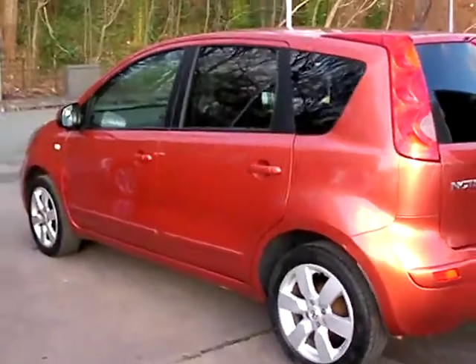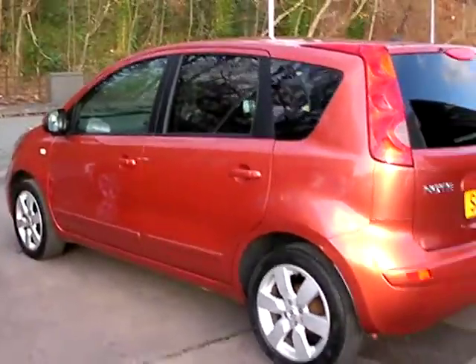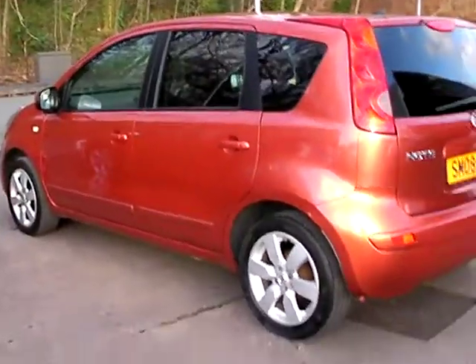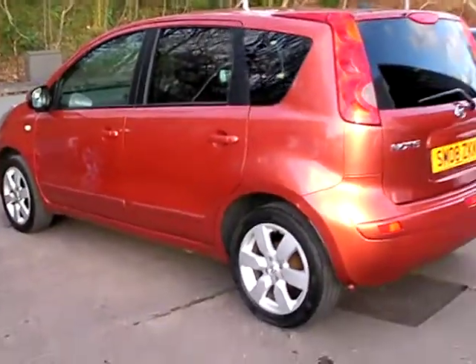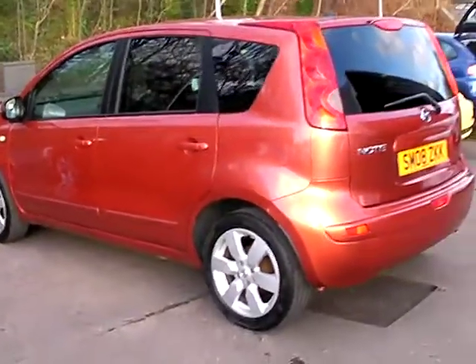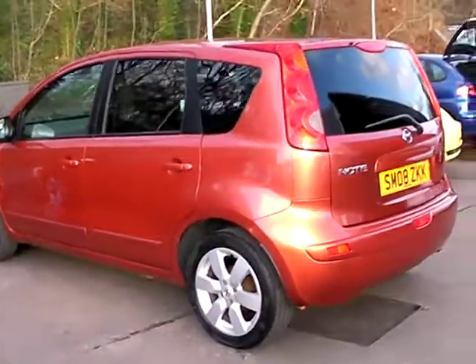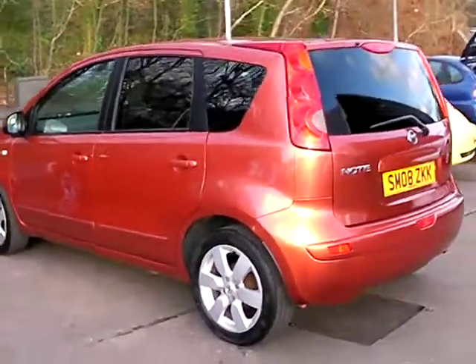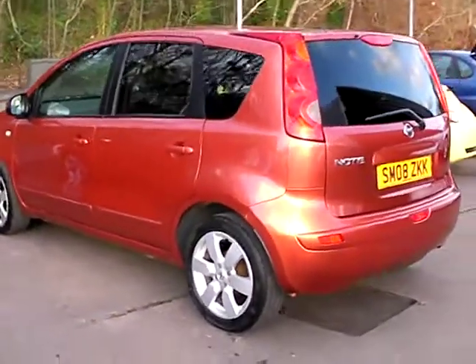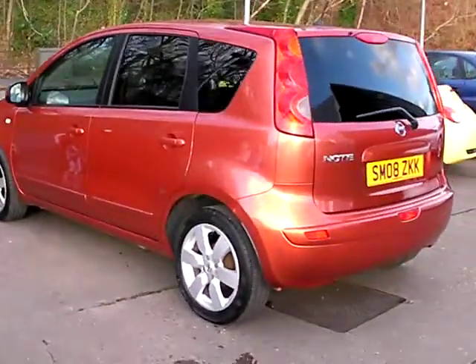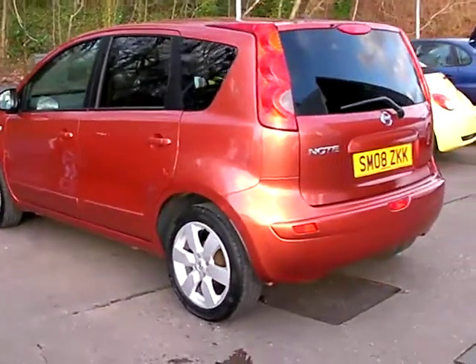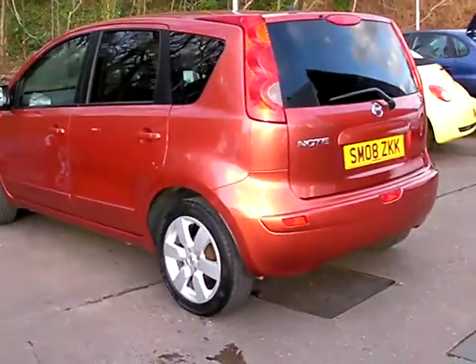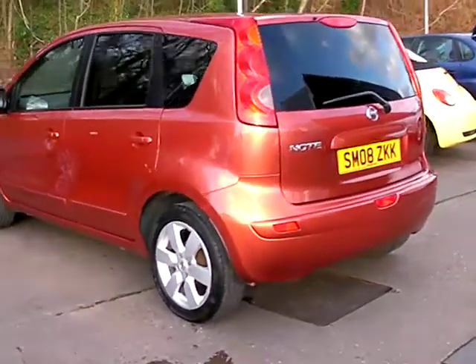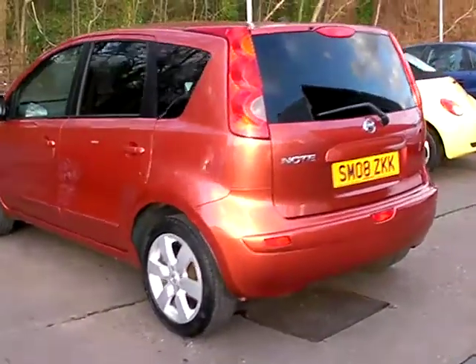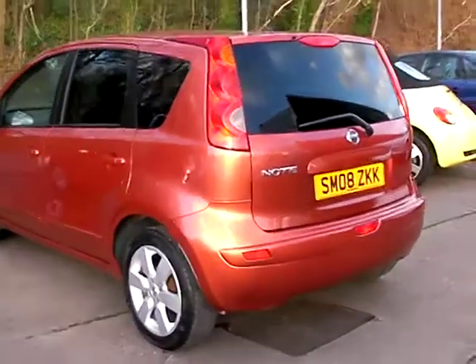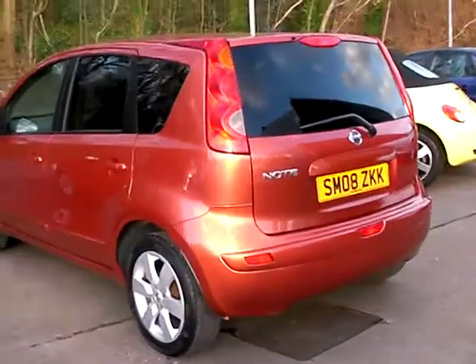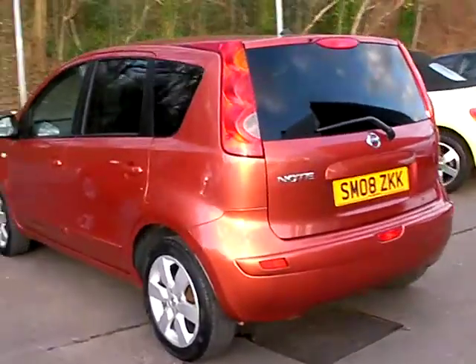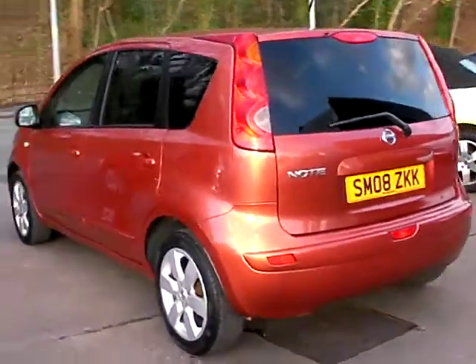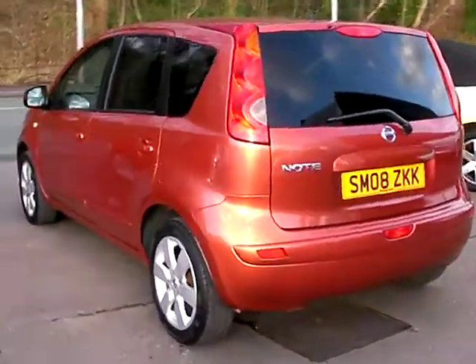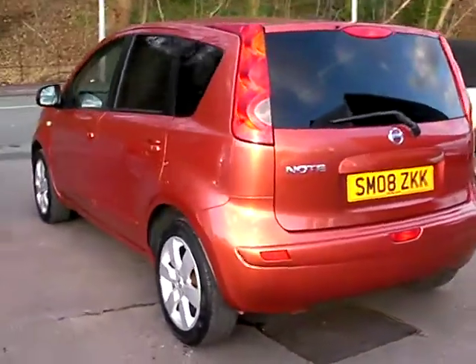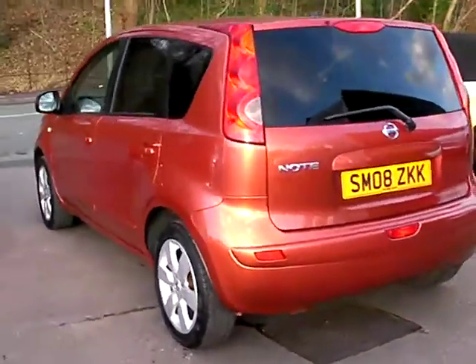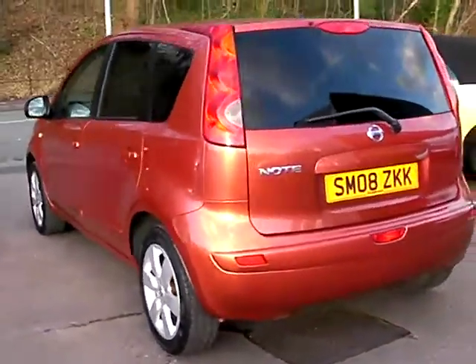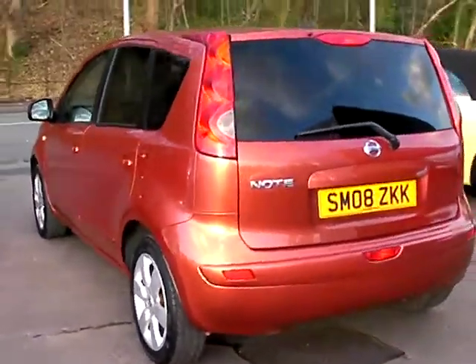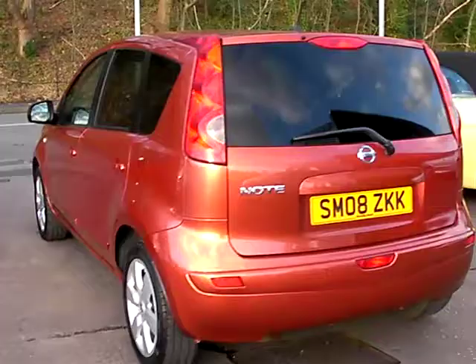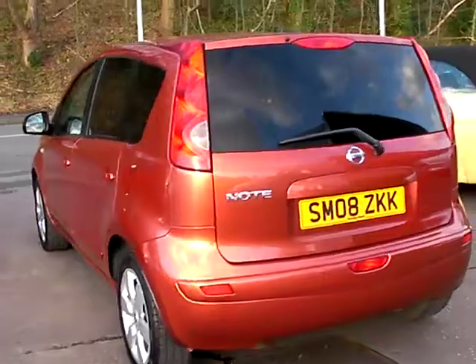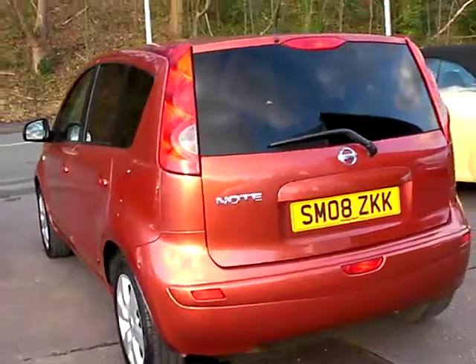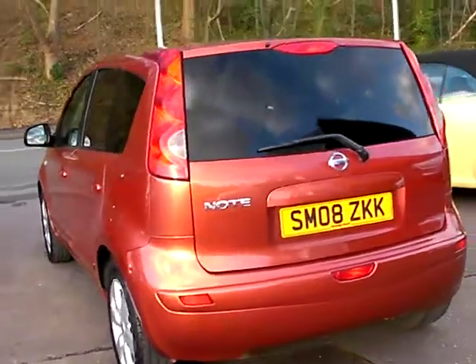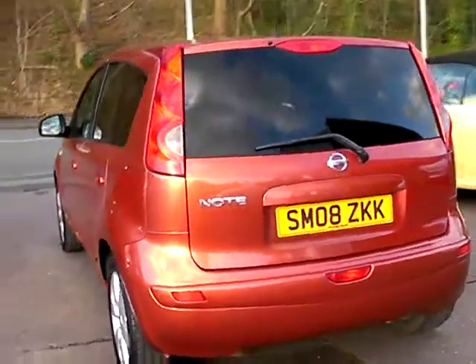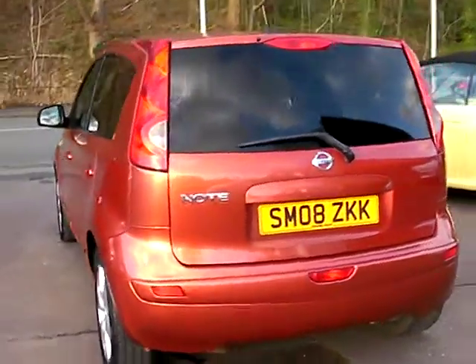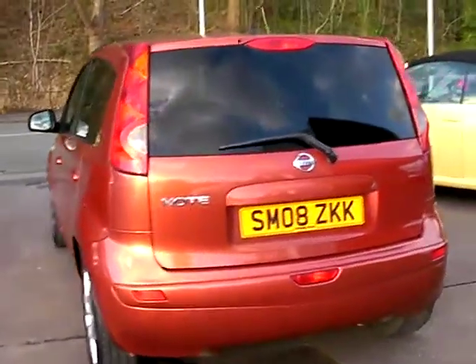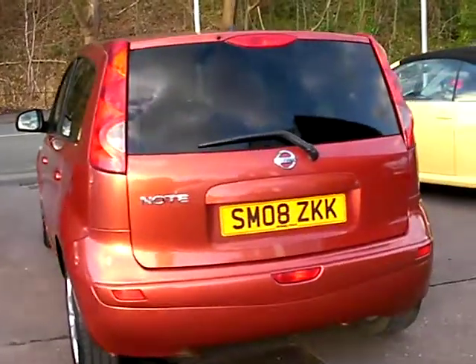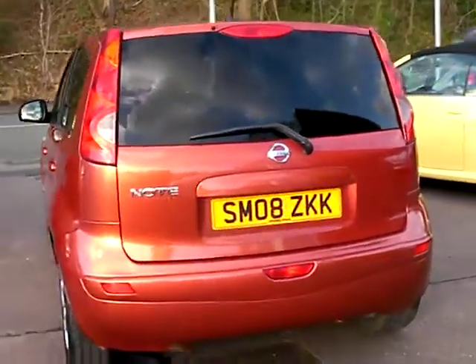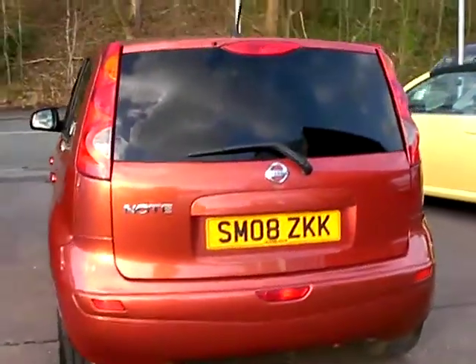It has electric windows, electric mirrors, half leather seats, and alloy wheels.